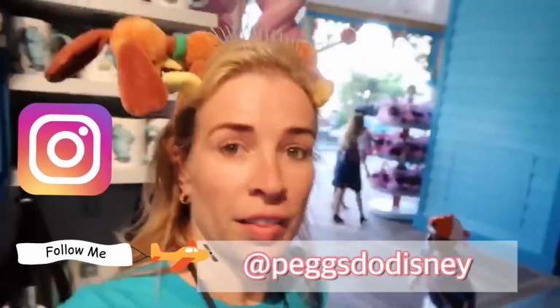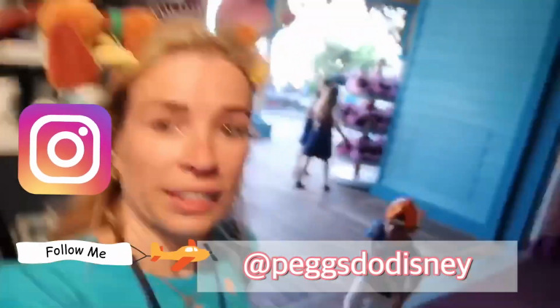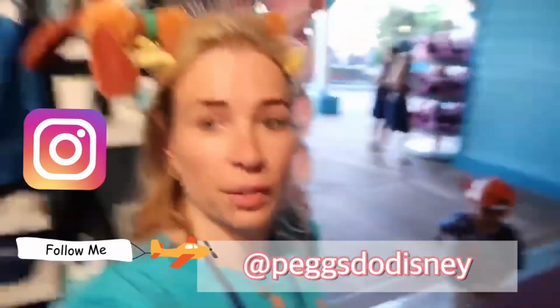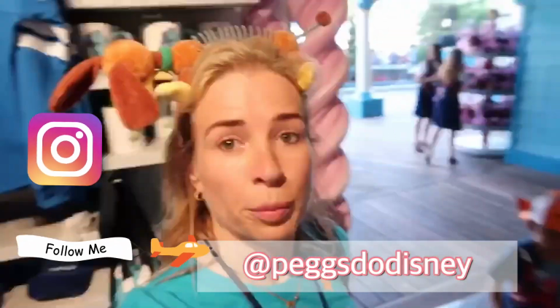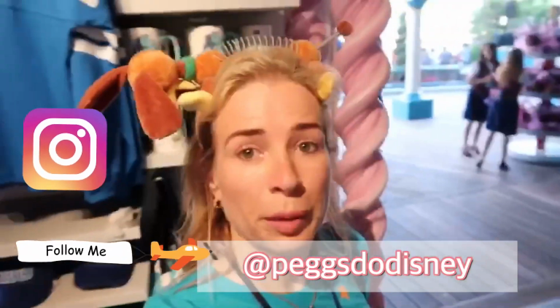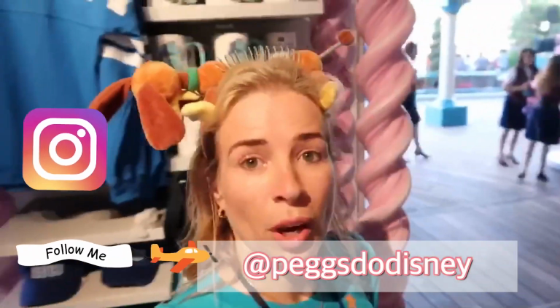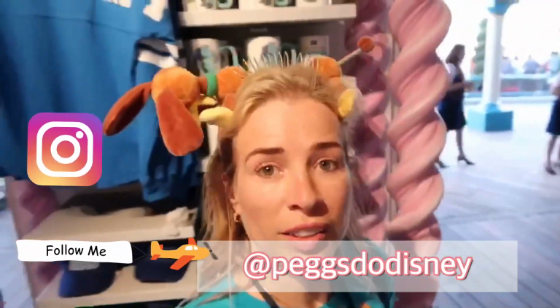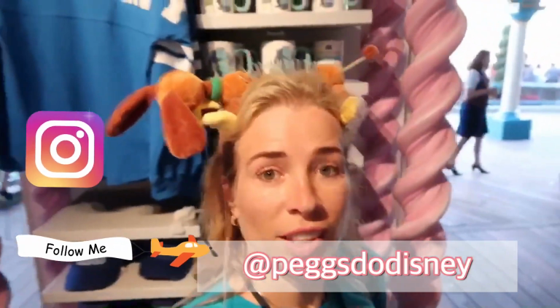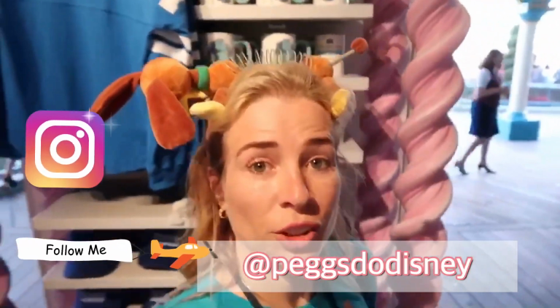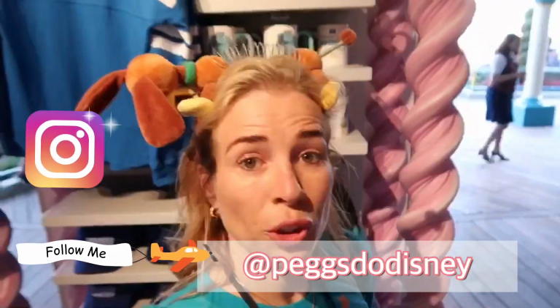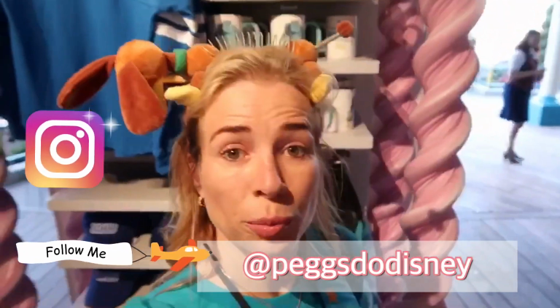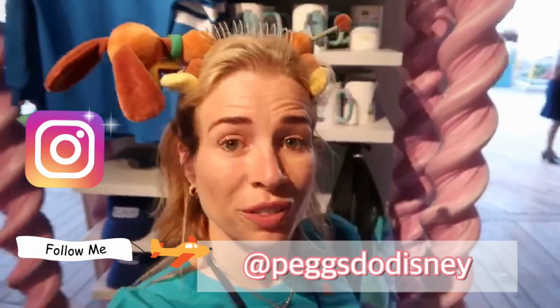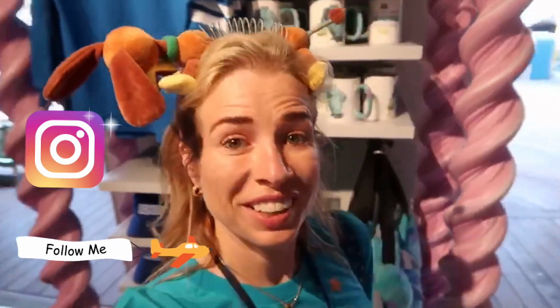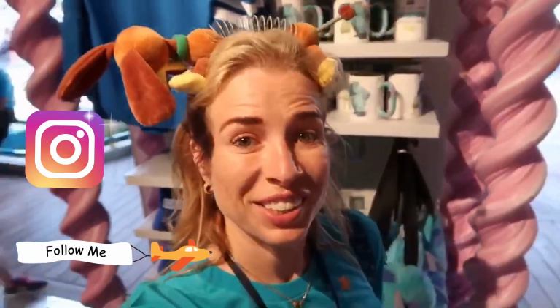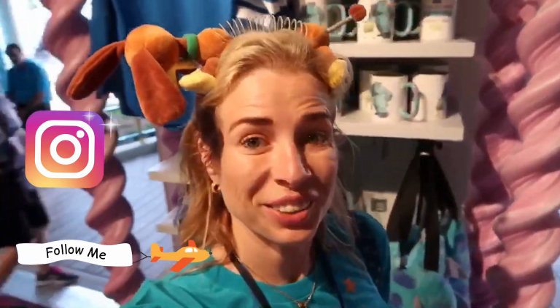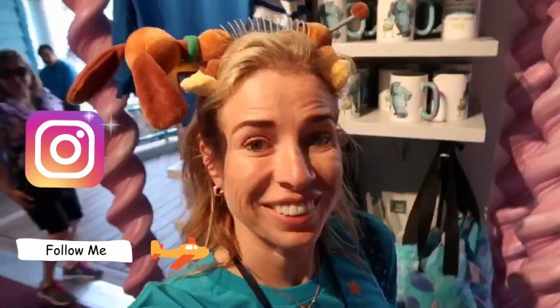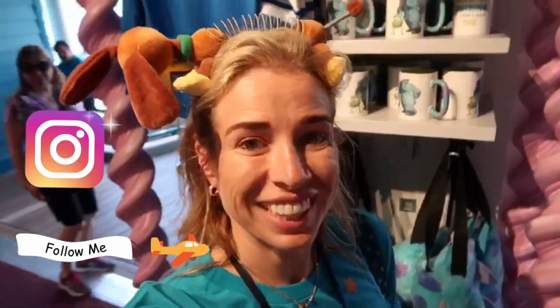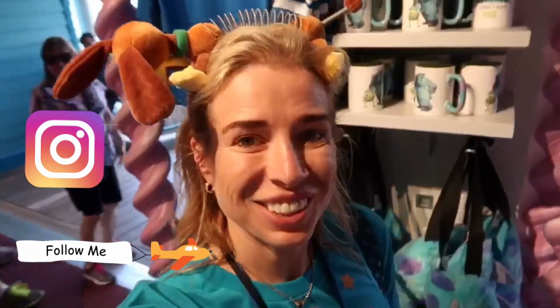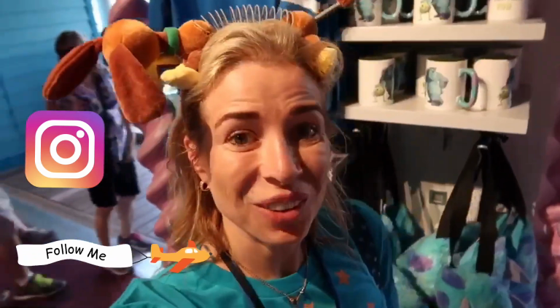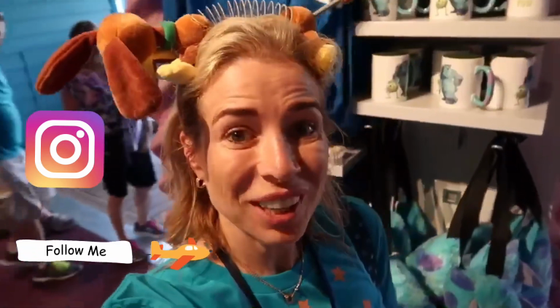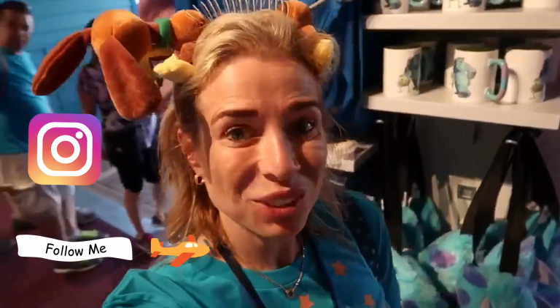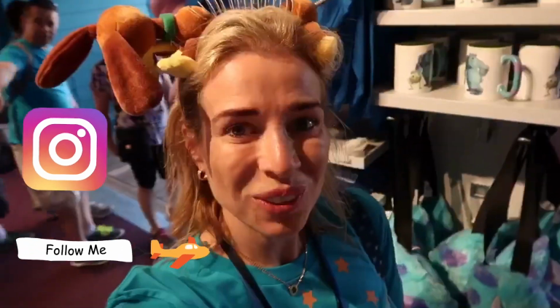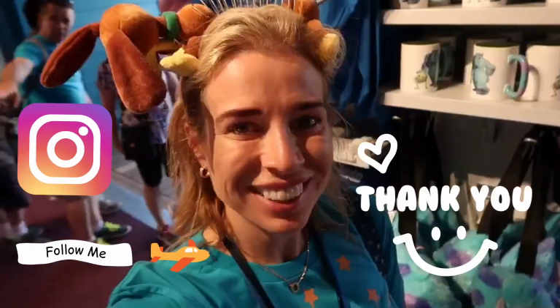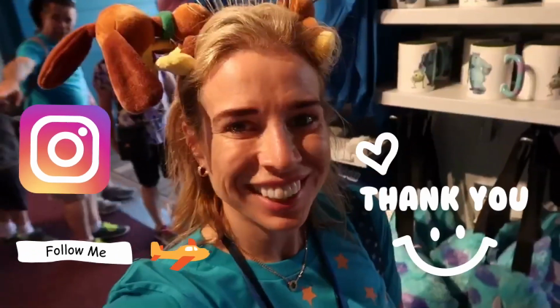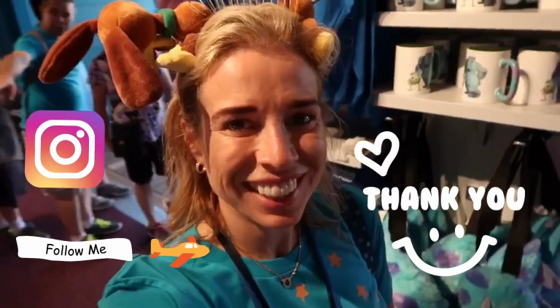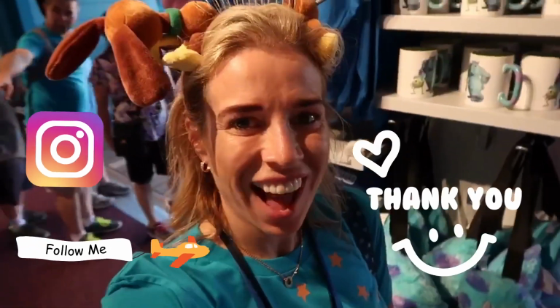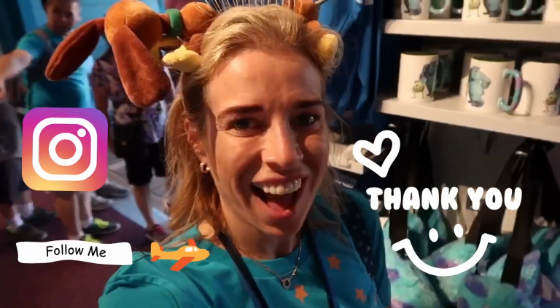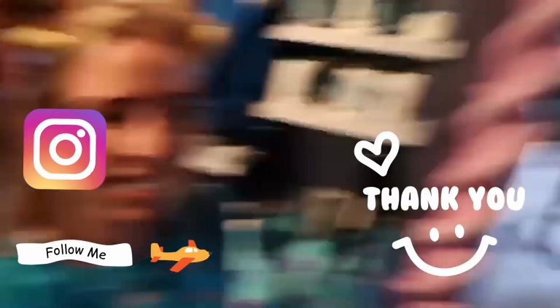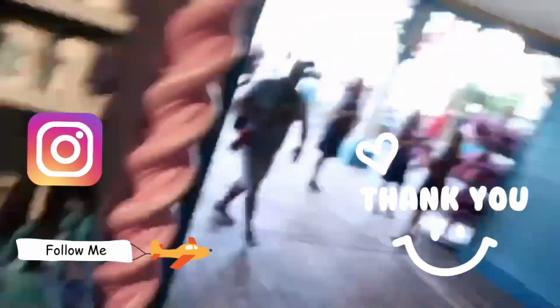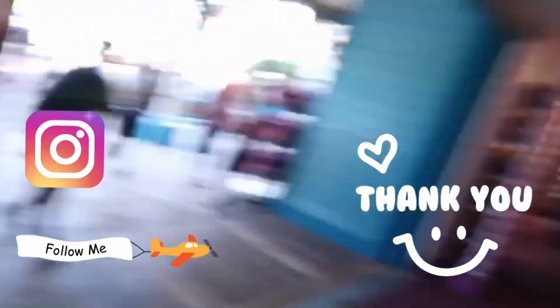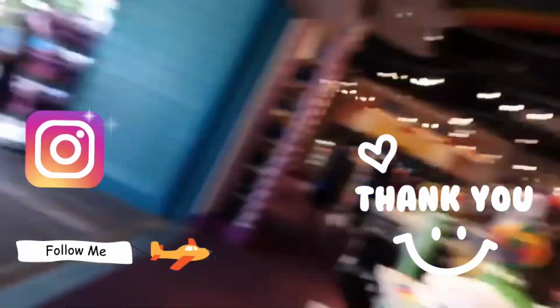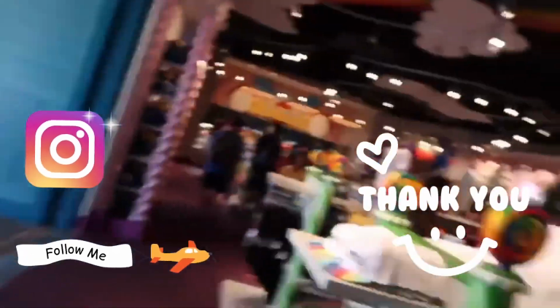That's it for Bing Bong's! I'll show you more very soon. Thank you so much for watching. Bye!